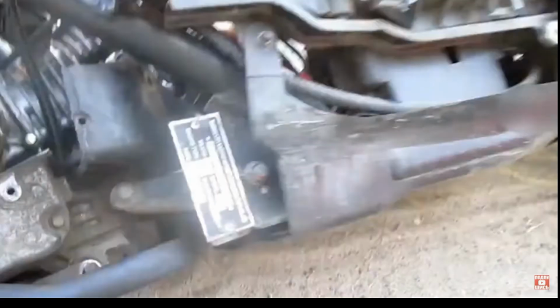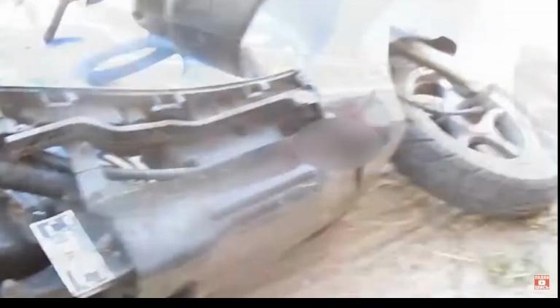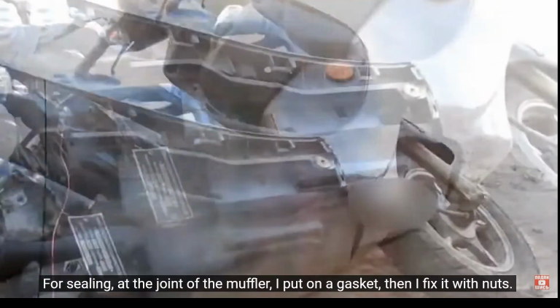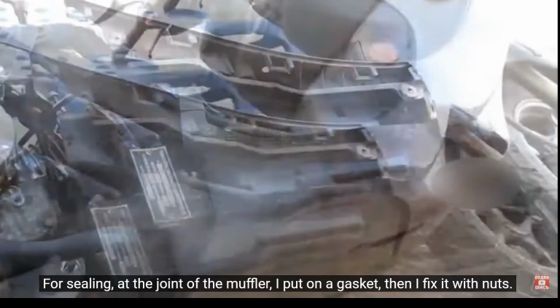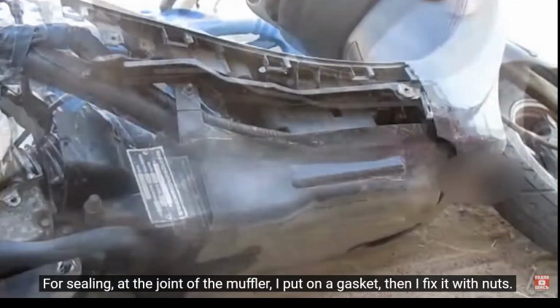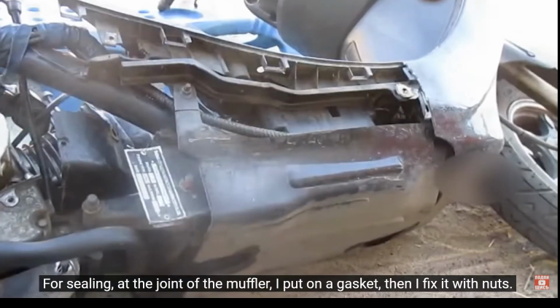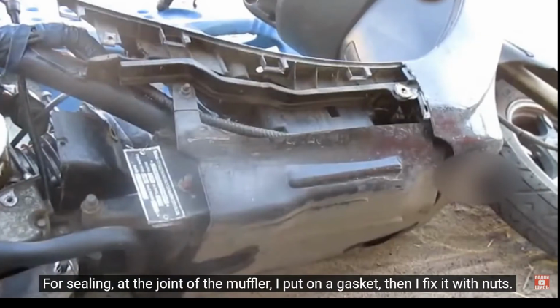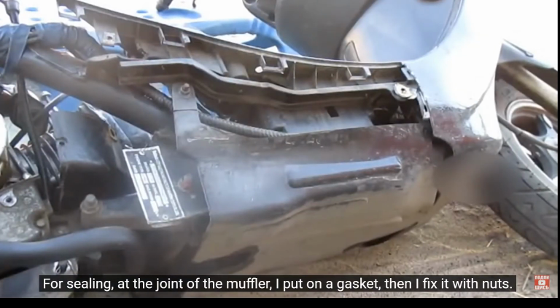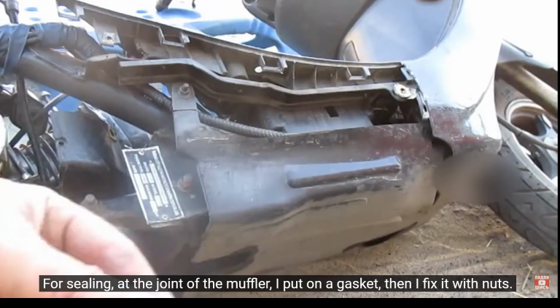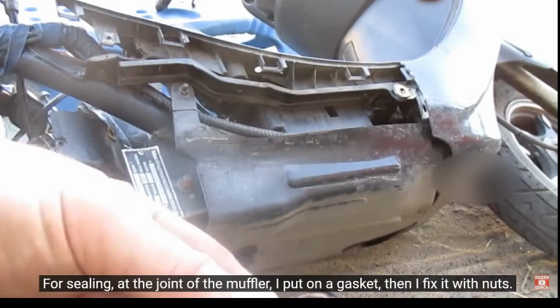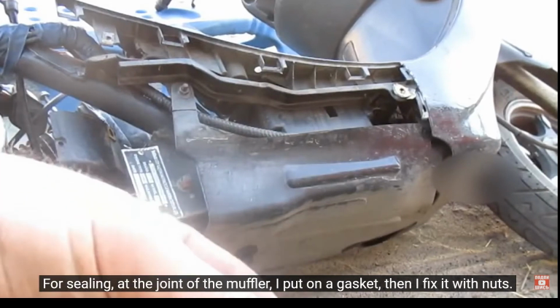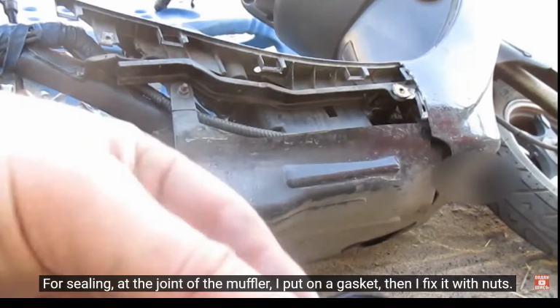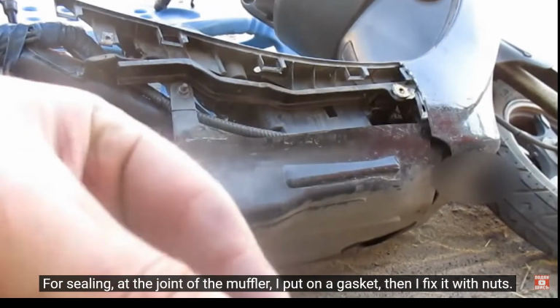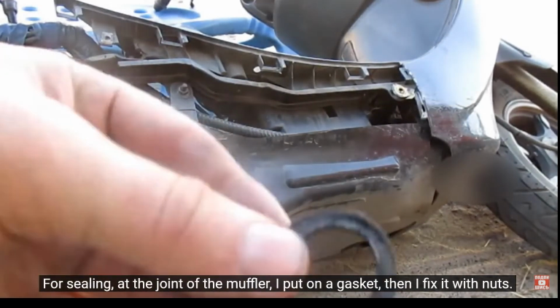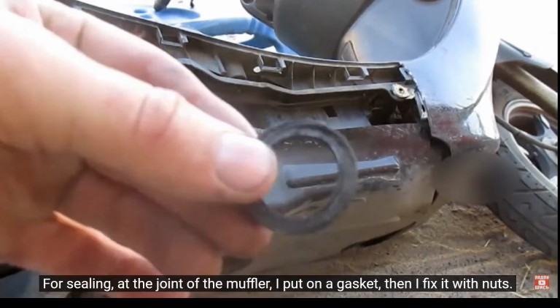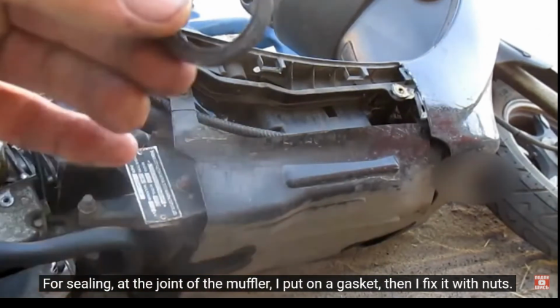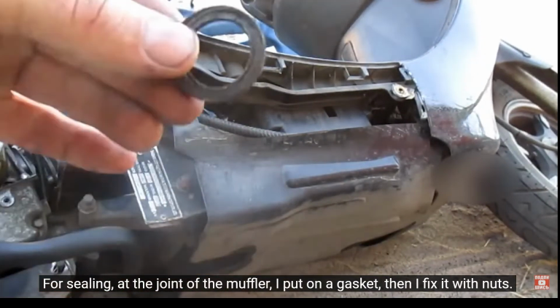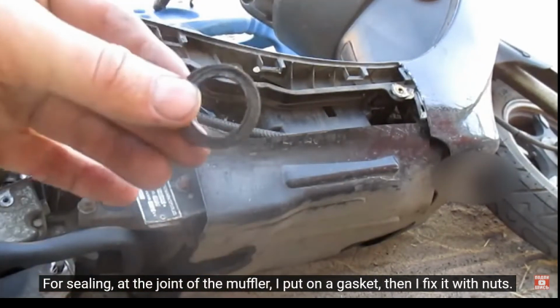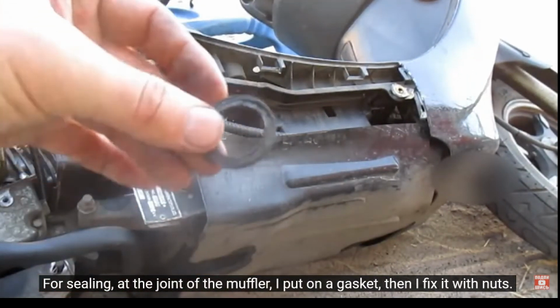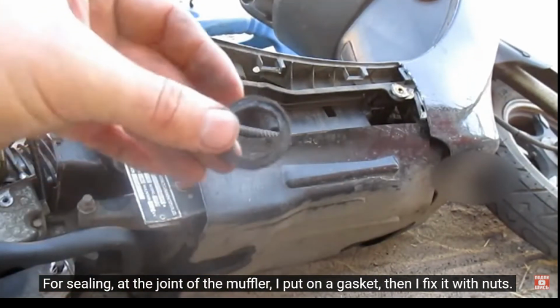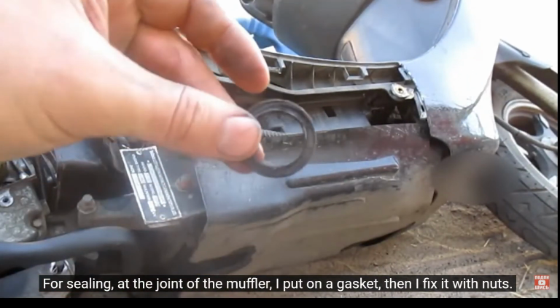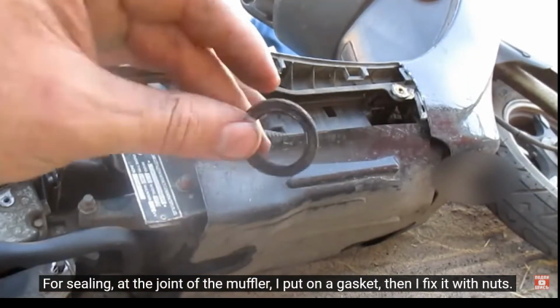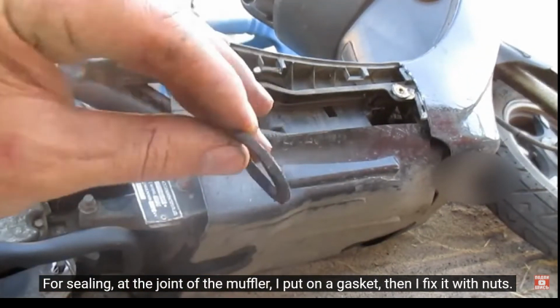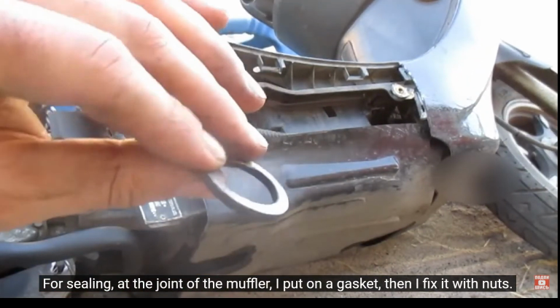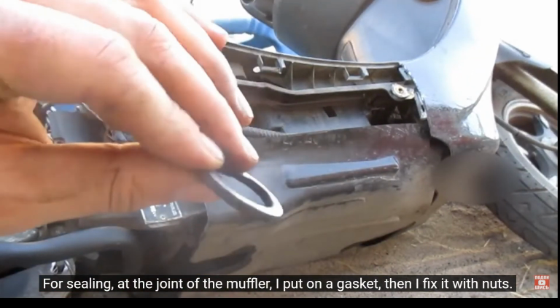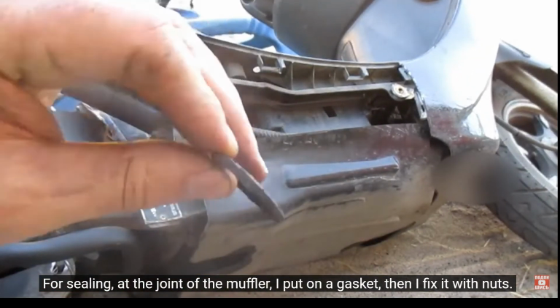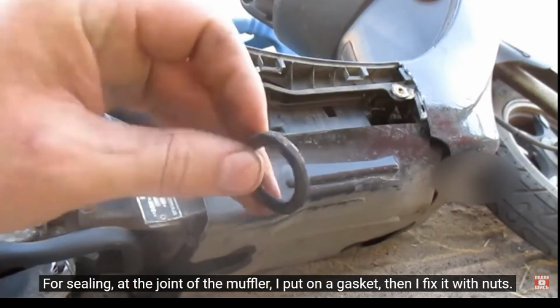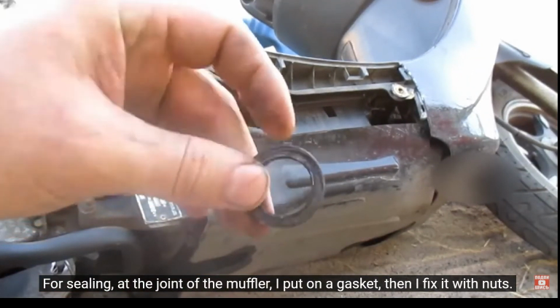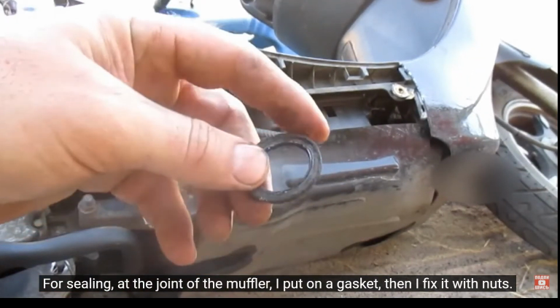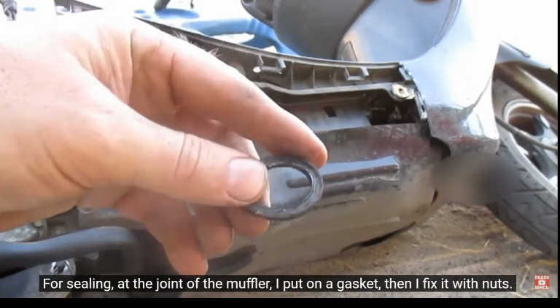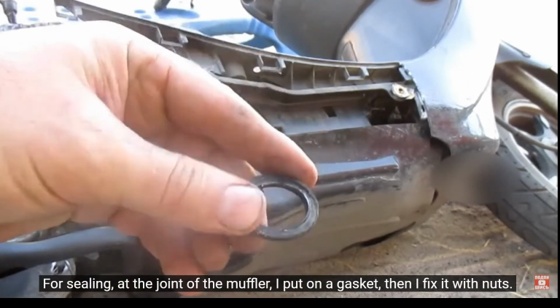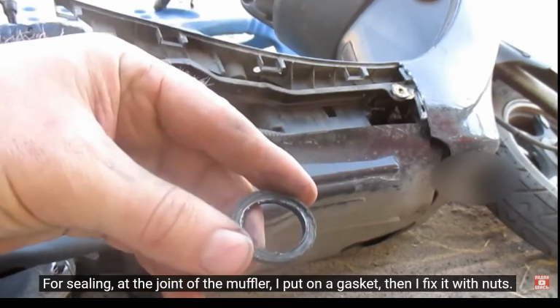For sealing at the joint of the muffler, I put on a gasket, then I fix it with nuts.